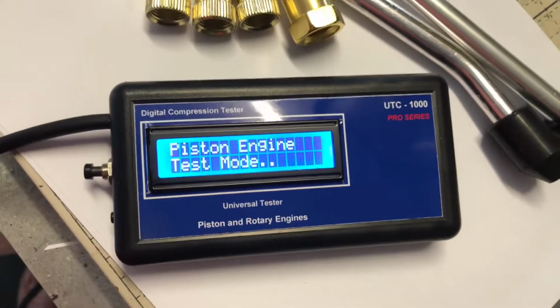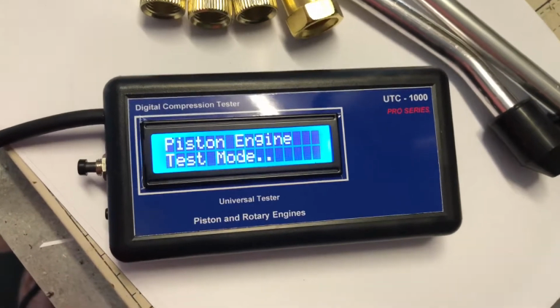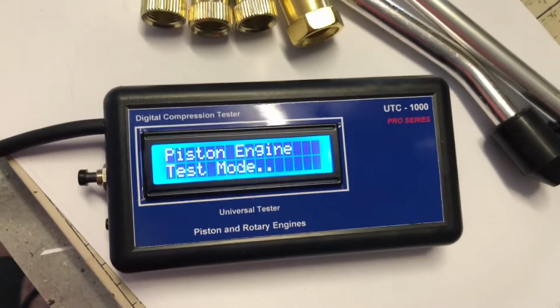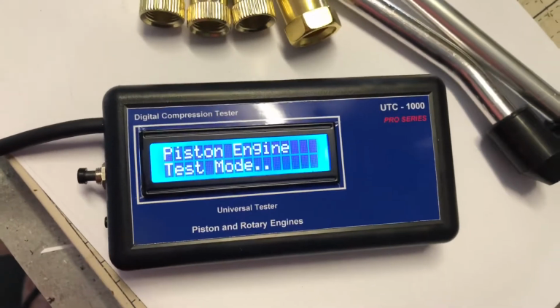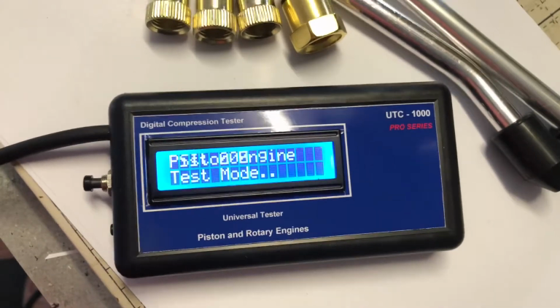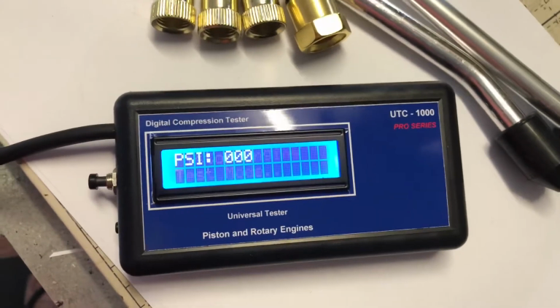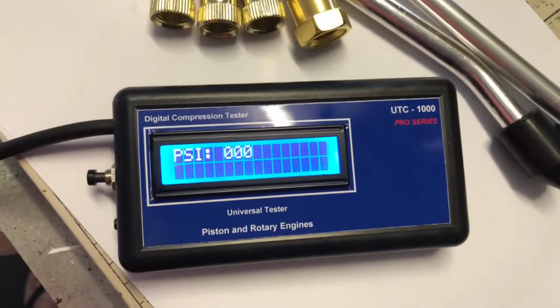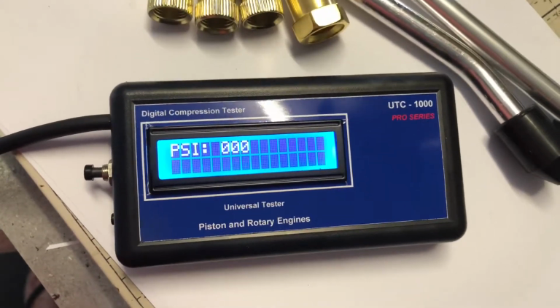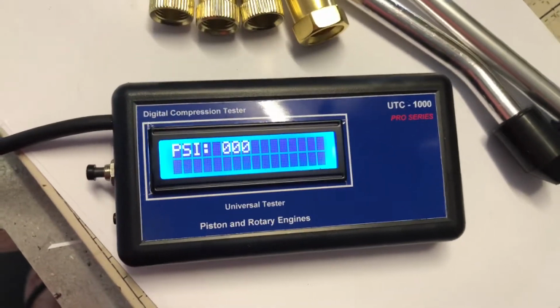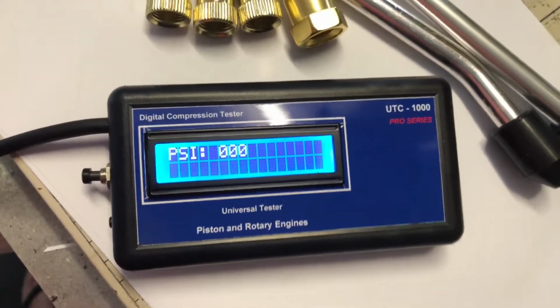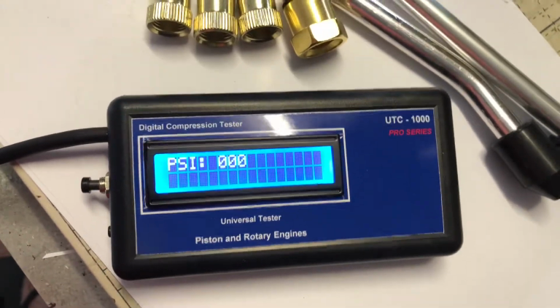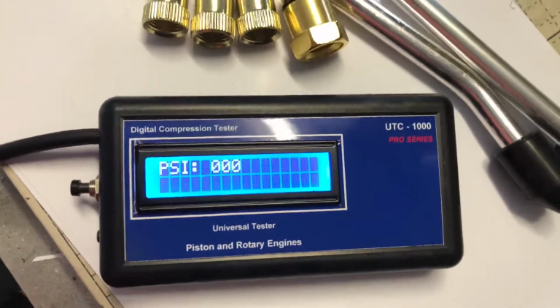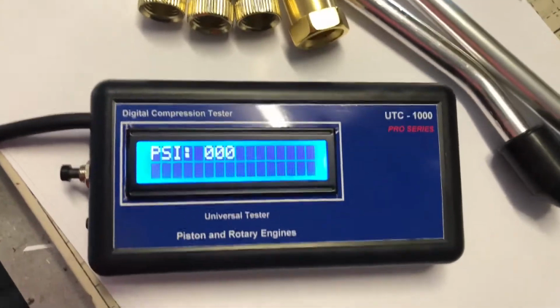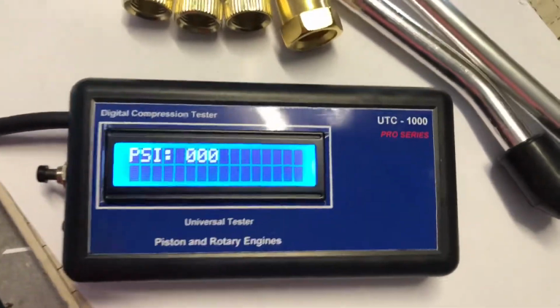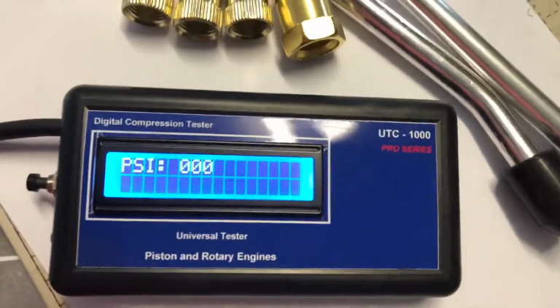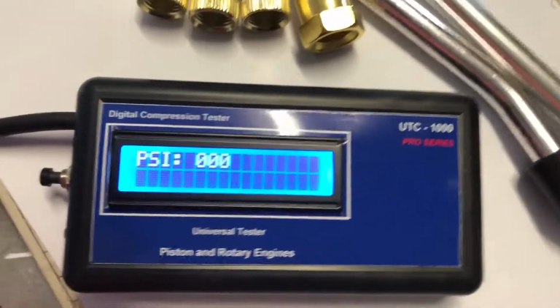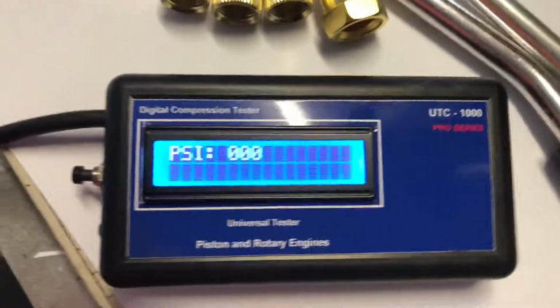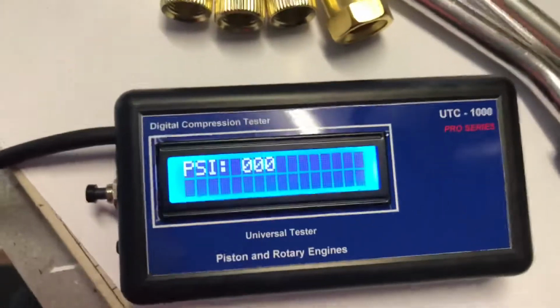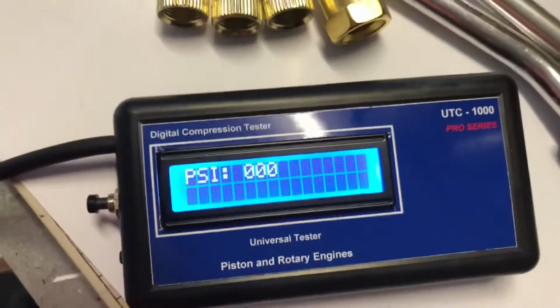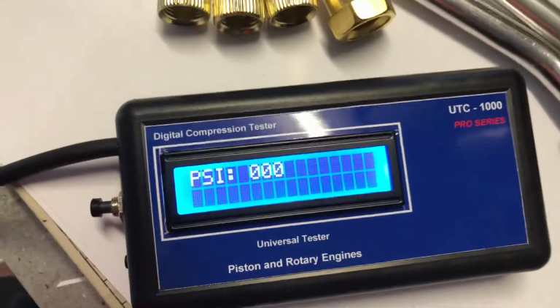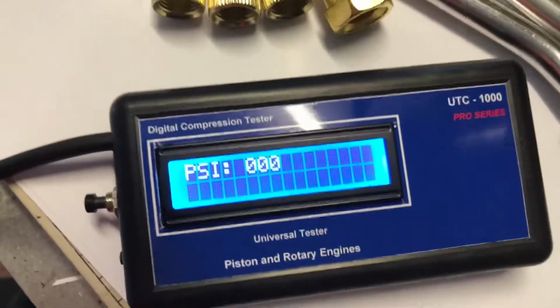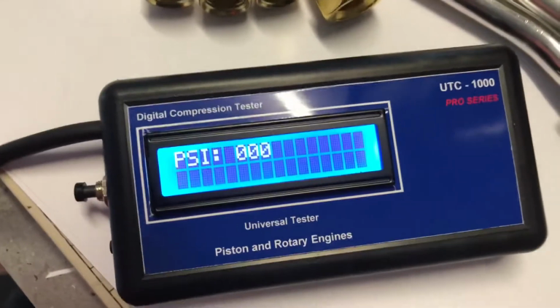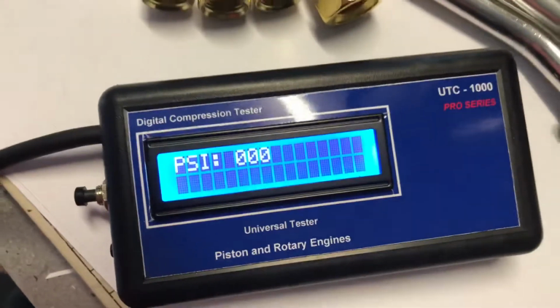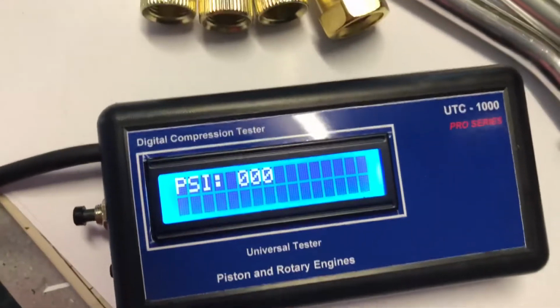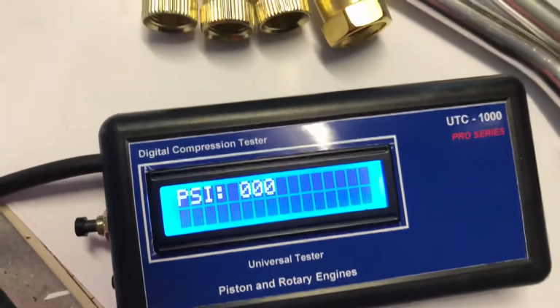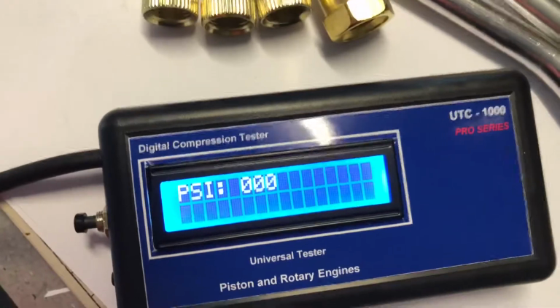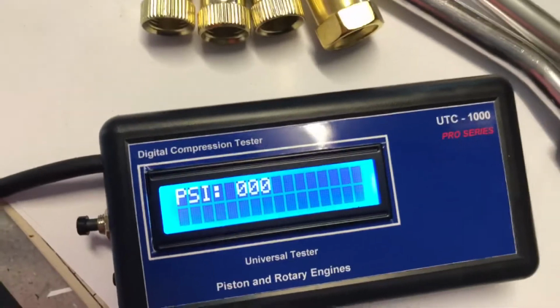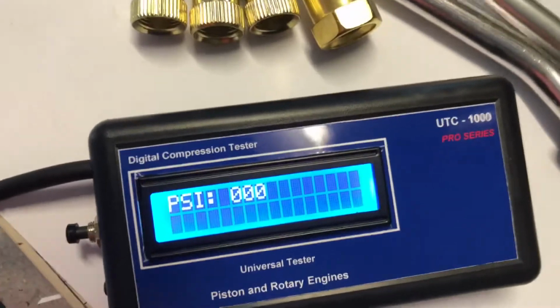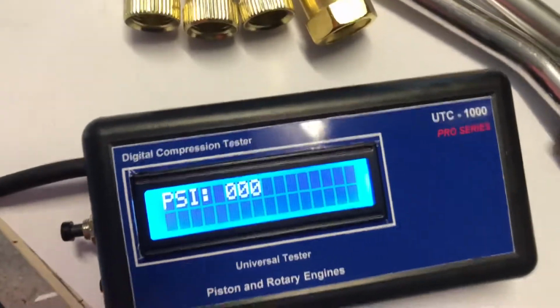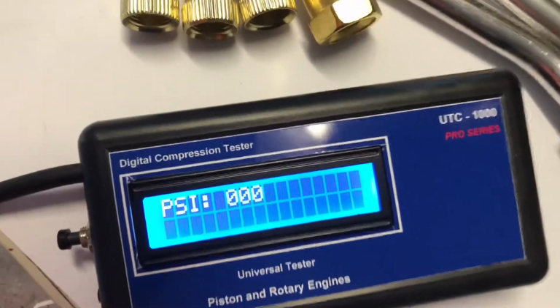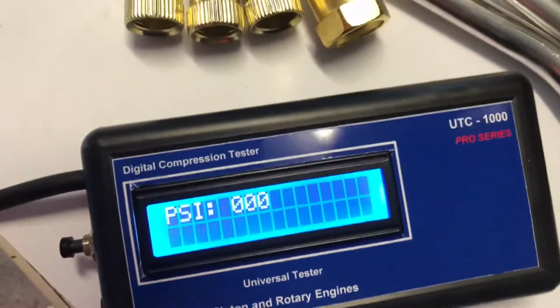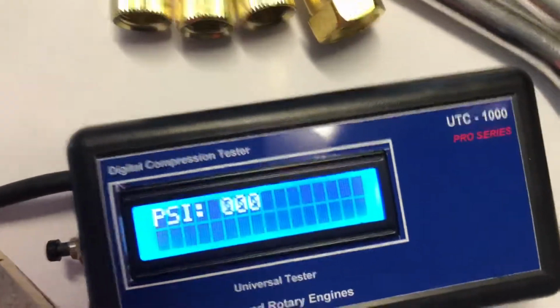Once it's in piston mode you can give a test. I've currently got it hooked up to an old four-cylinder so I'll just crank it over.